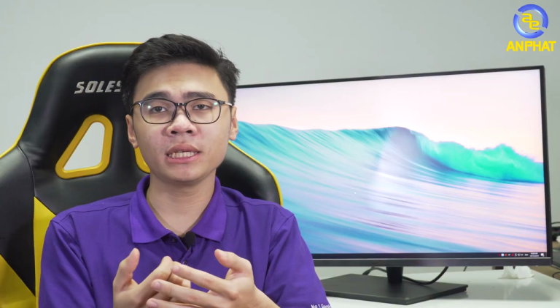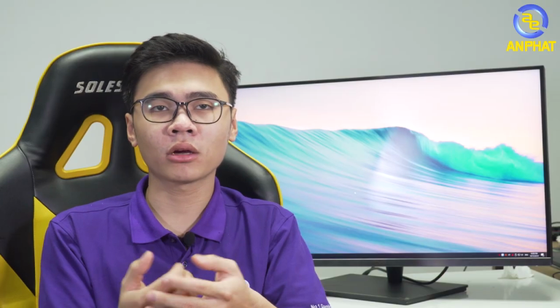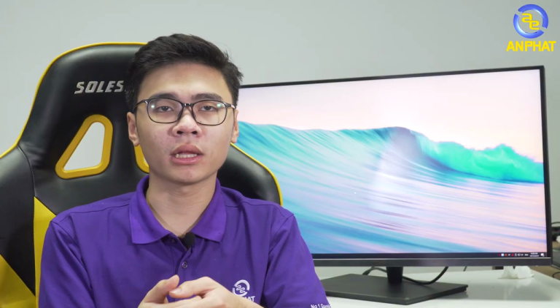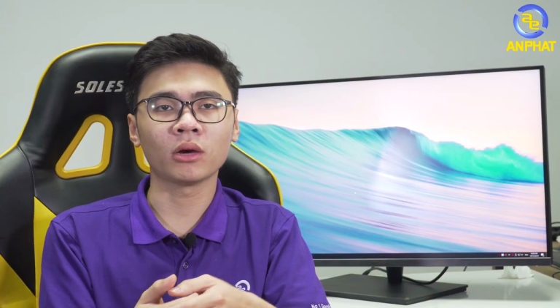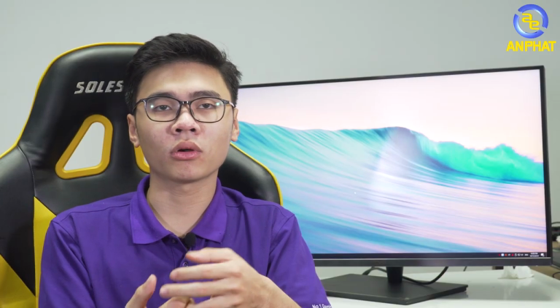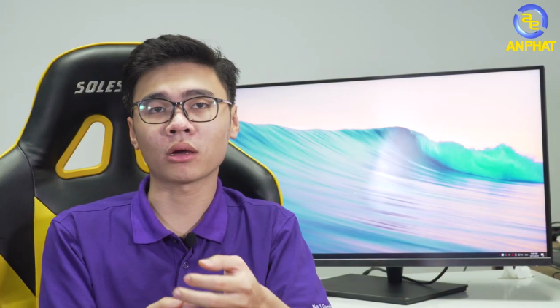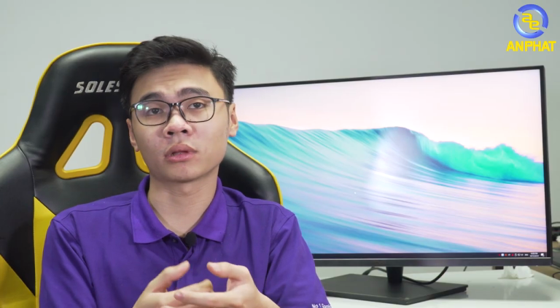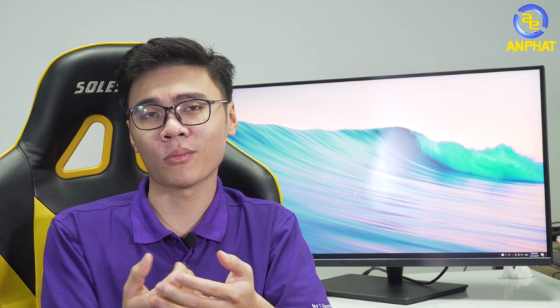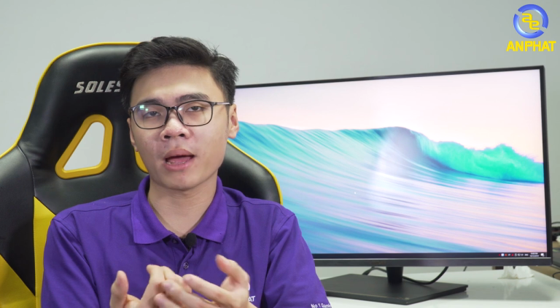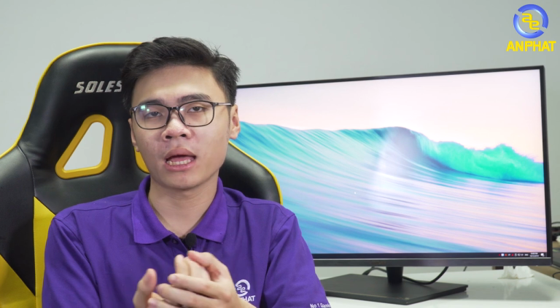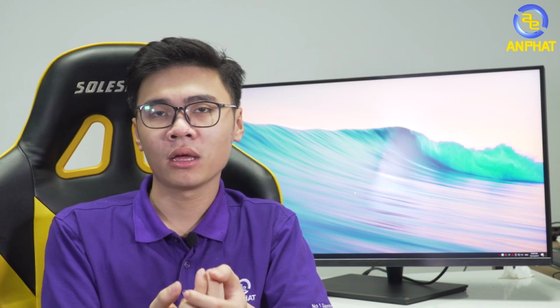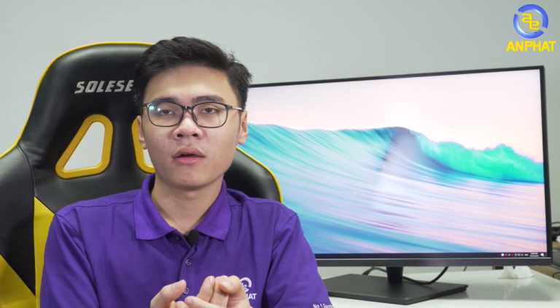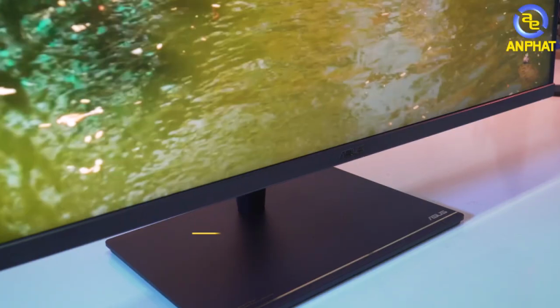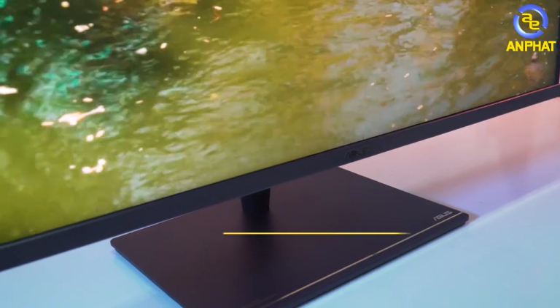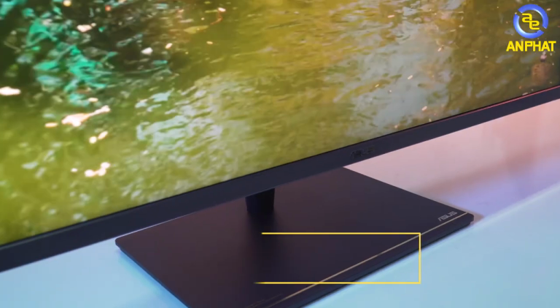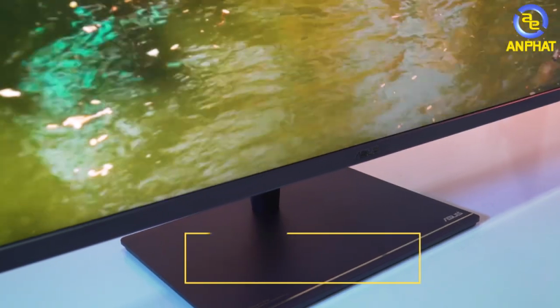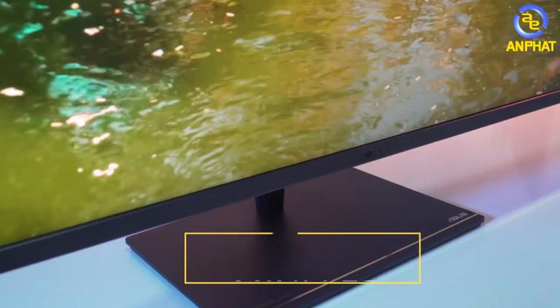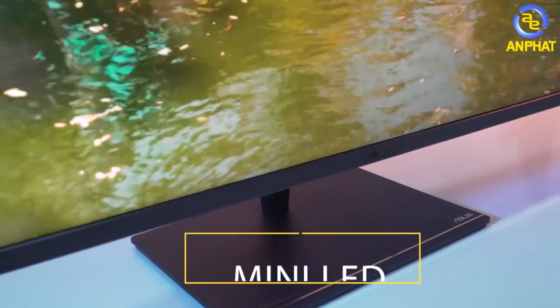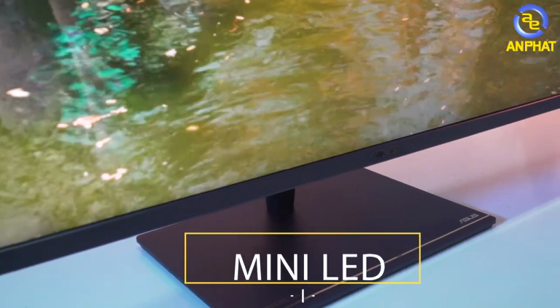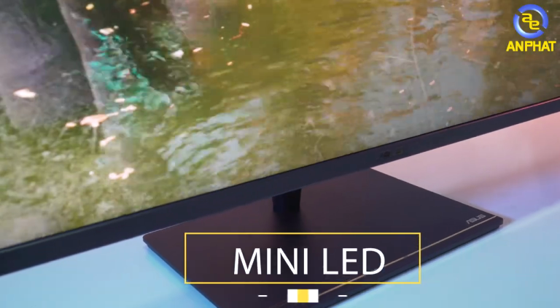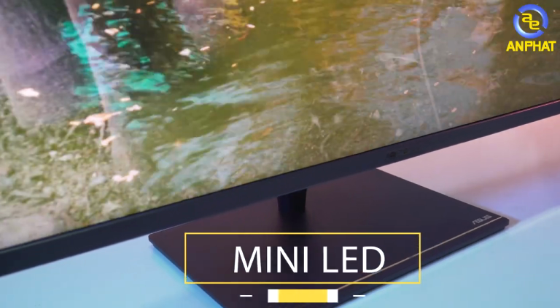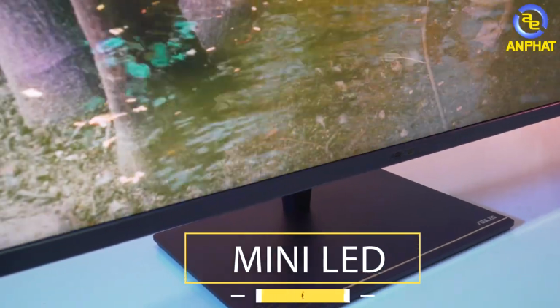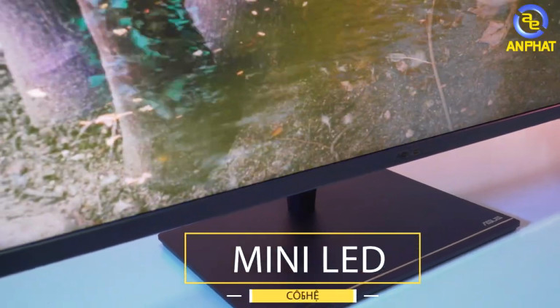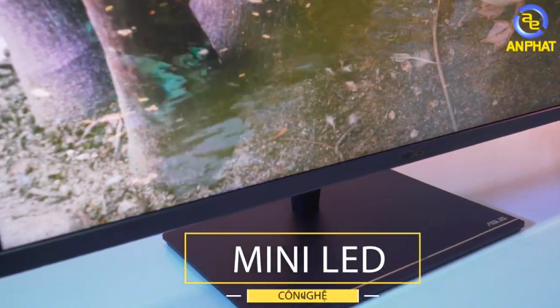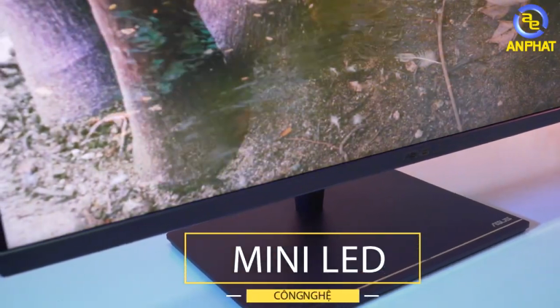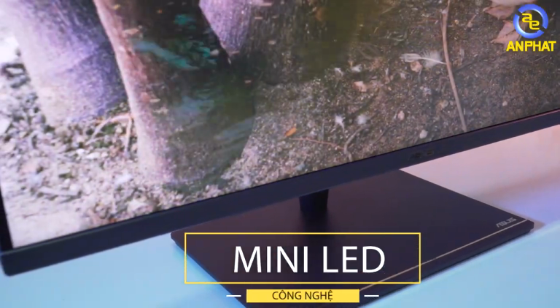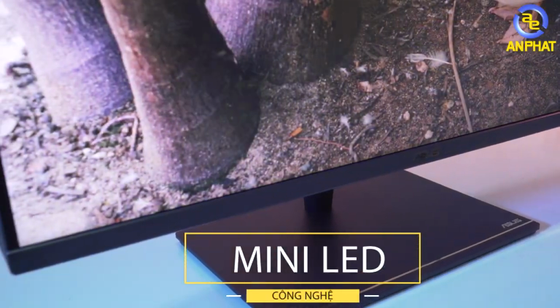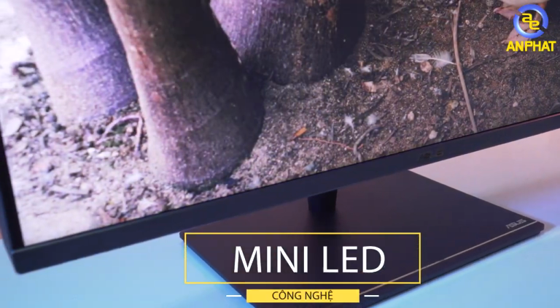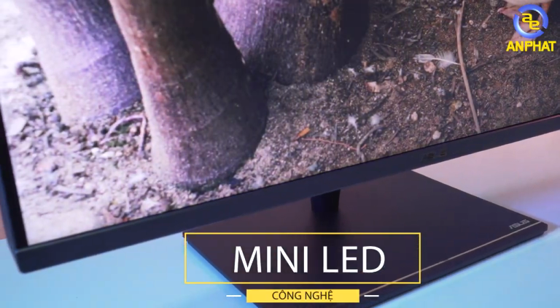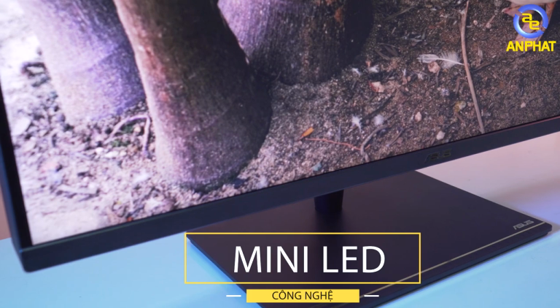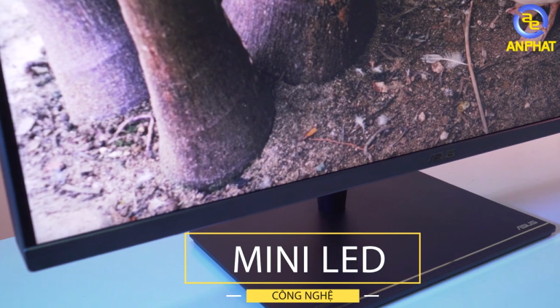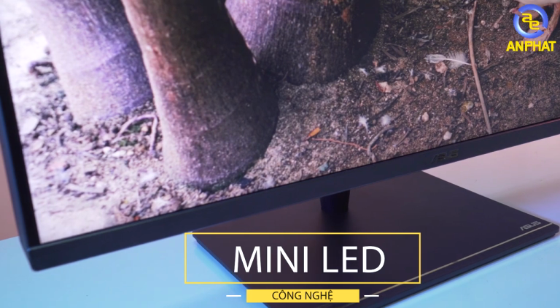It also supports Dolby Vision, Thunderbolt 3, and this is a Mini-LED display.